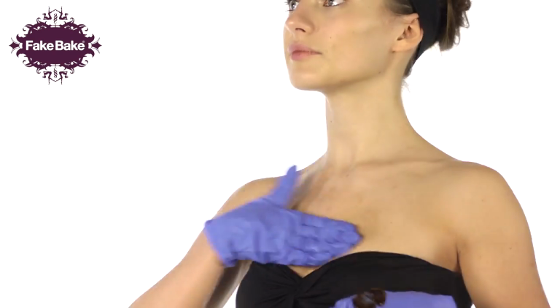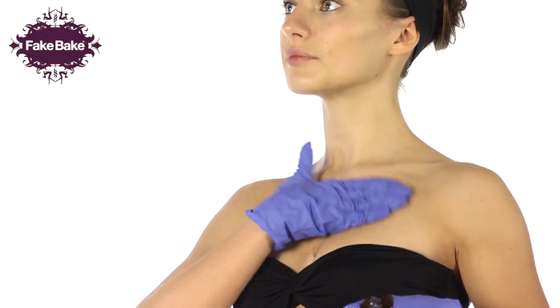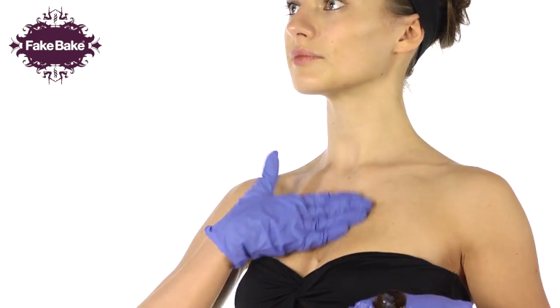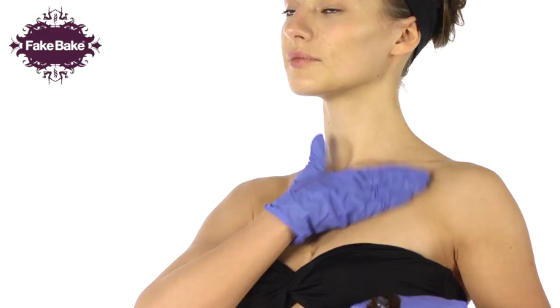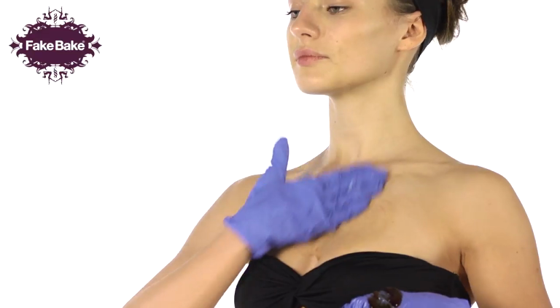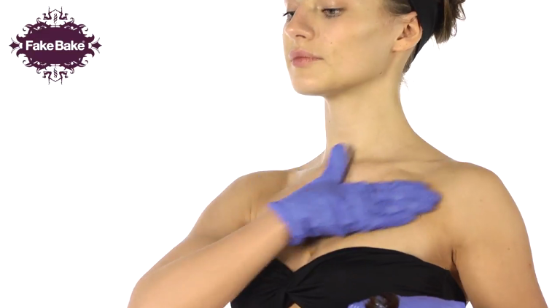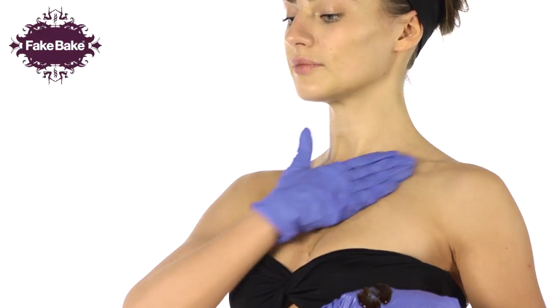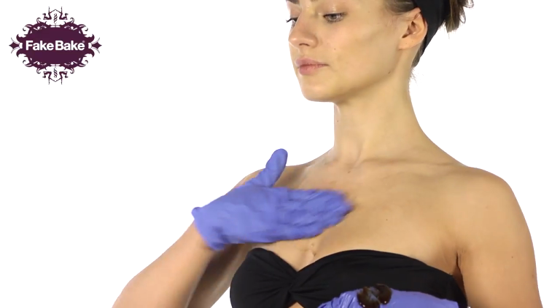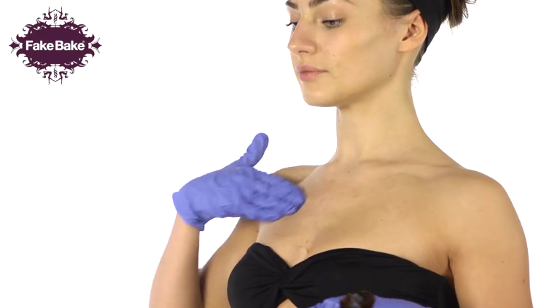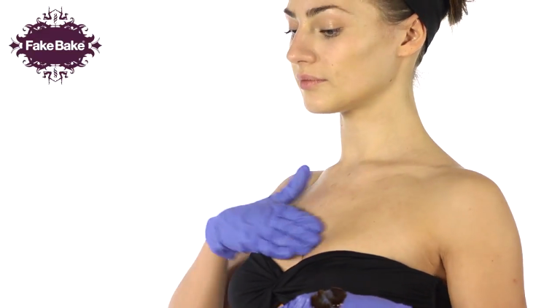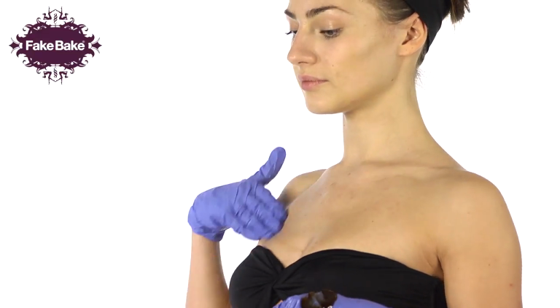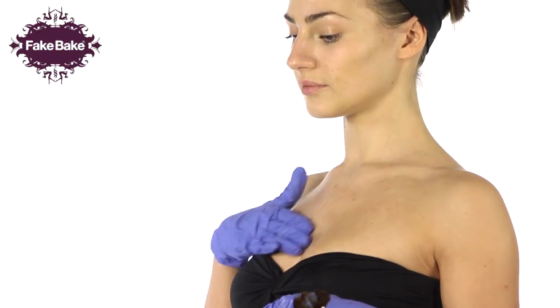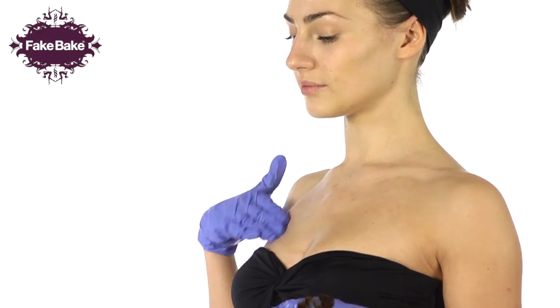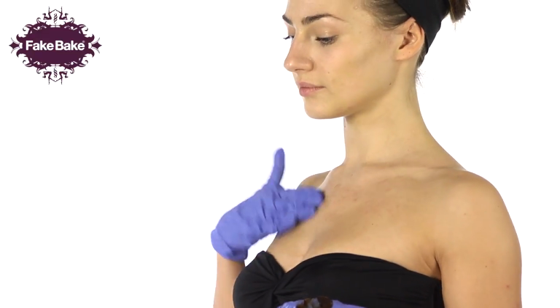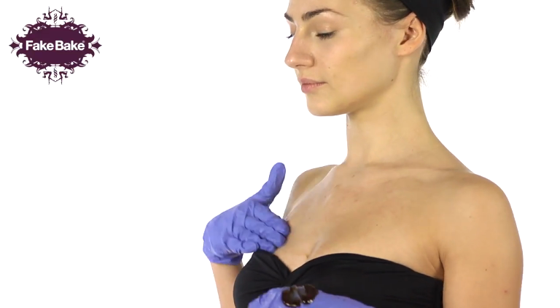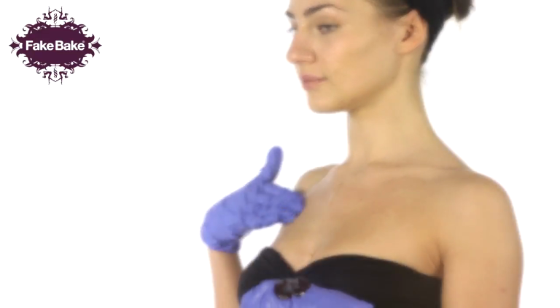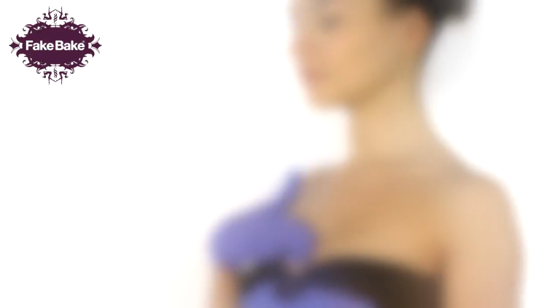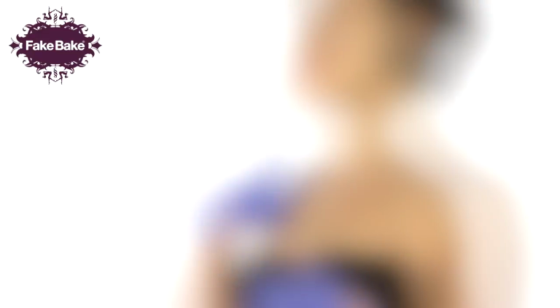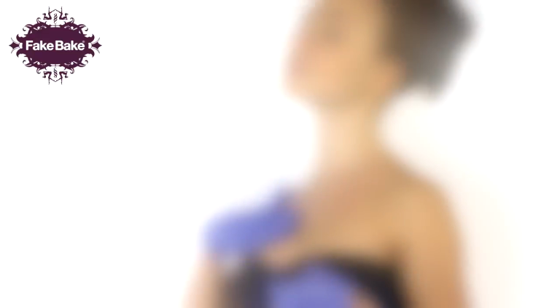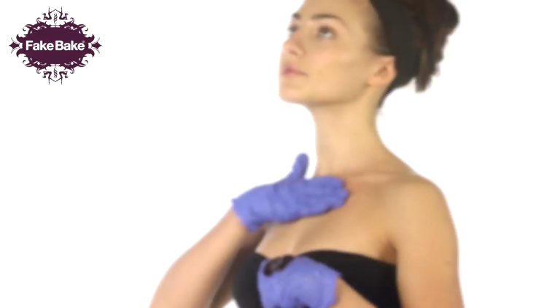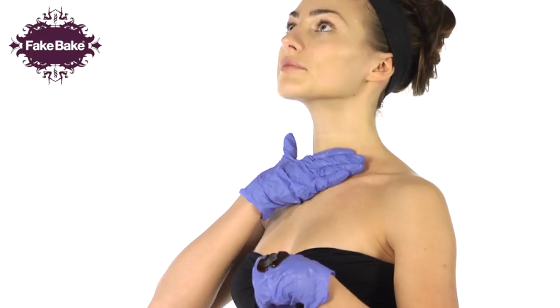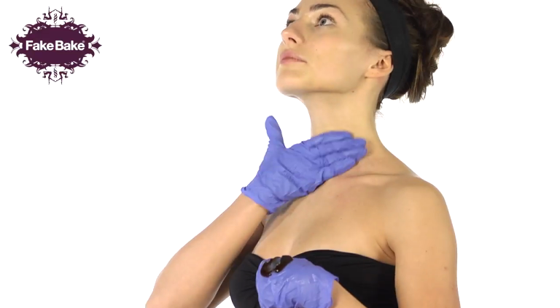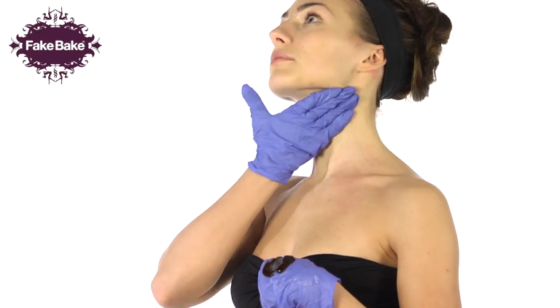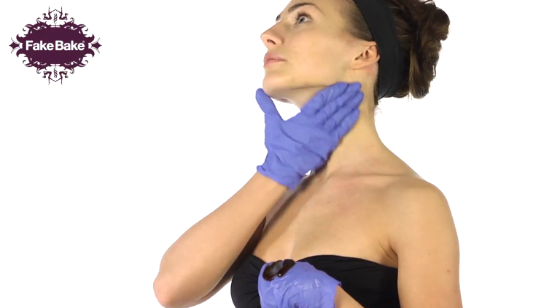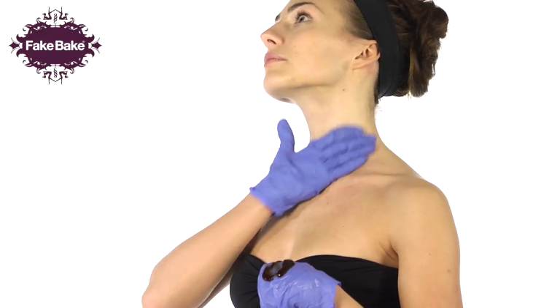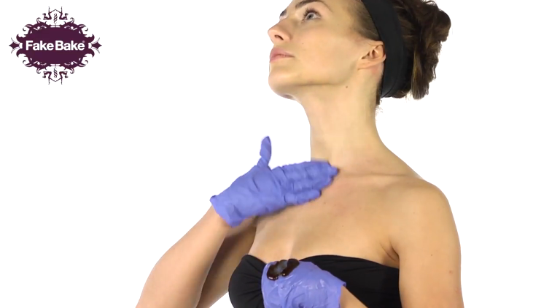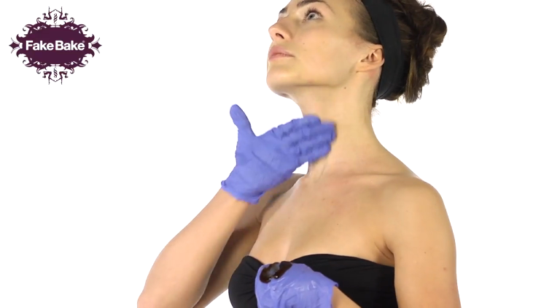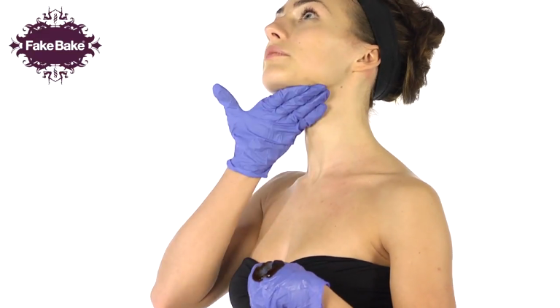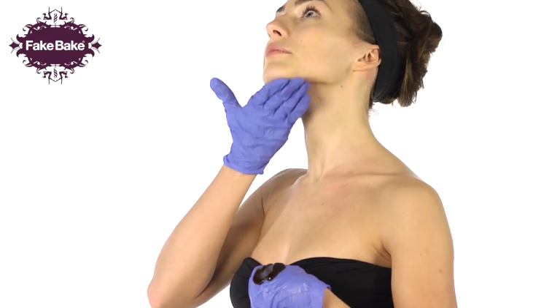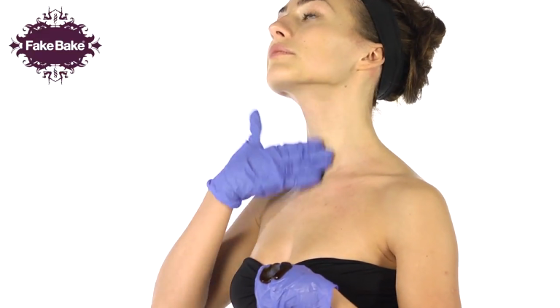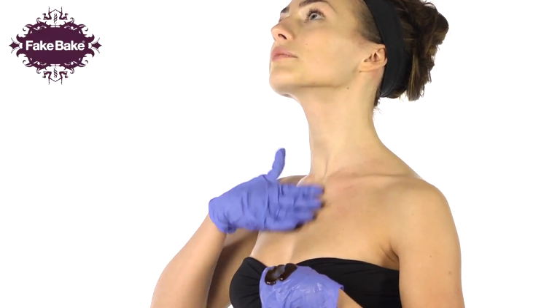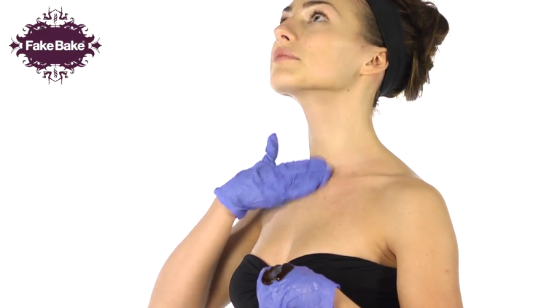Work the gel upwards towards your chest and decolletage, feathering the product up towards the chin.